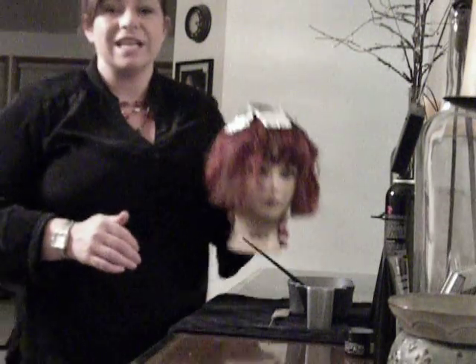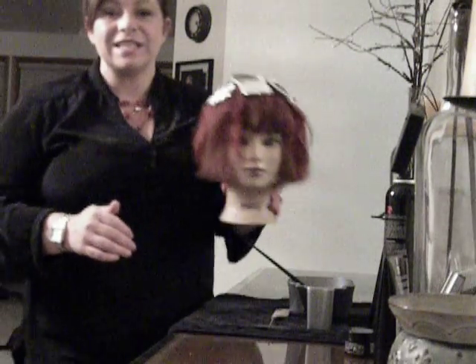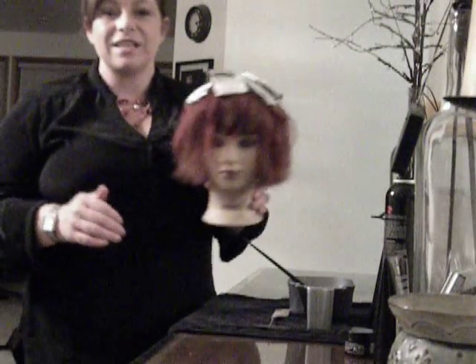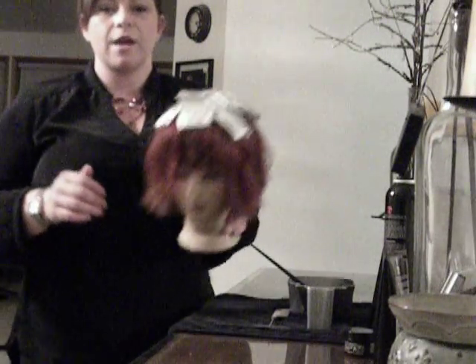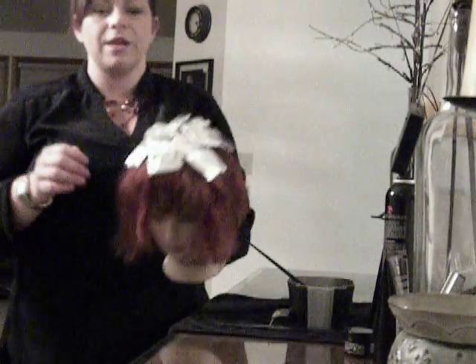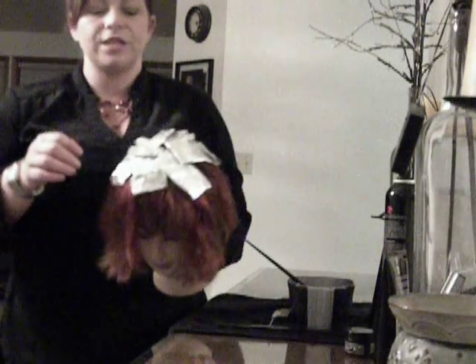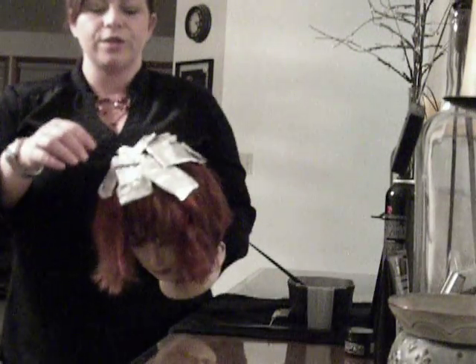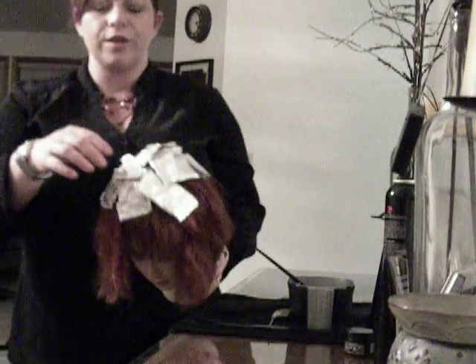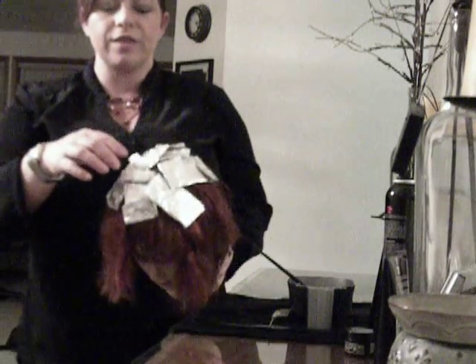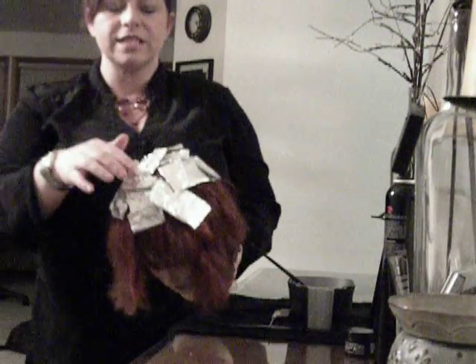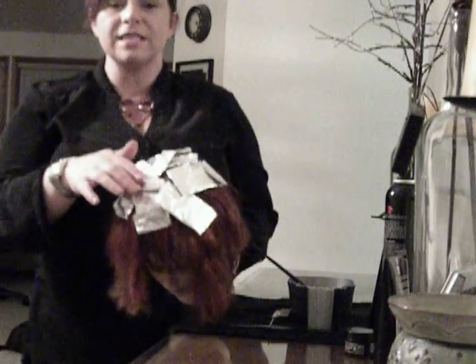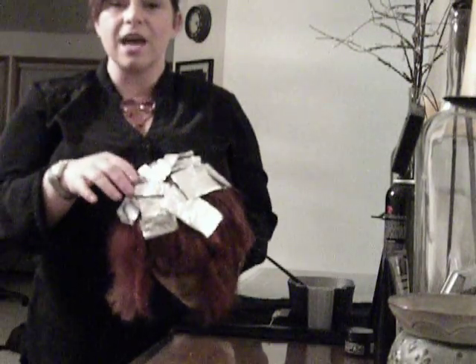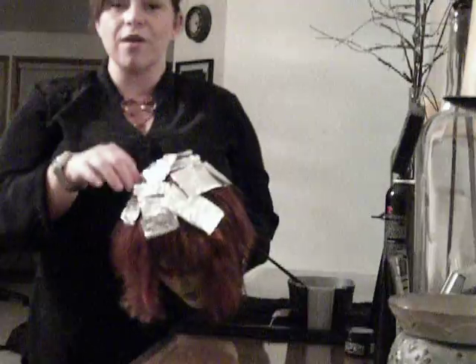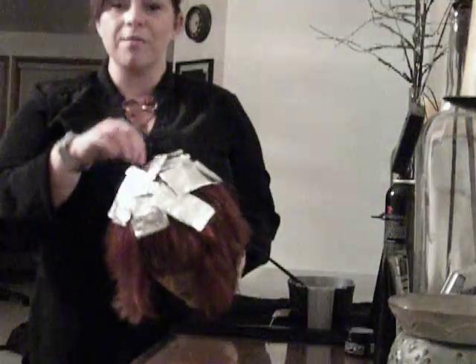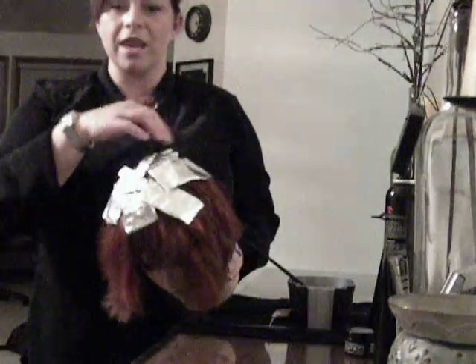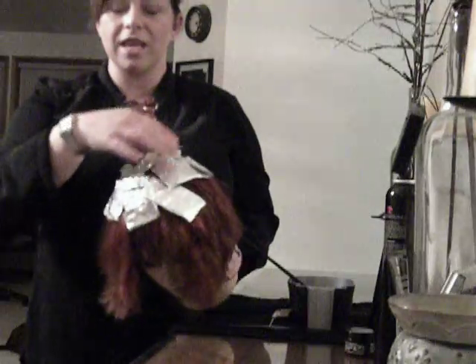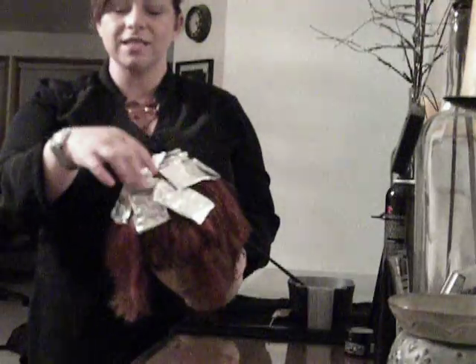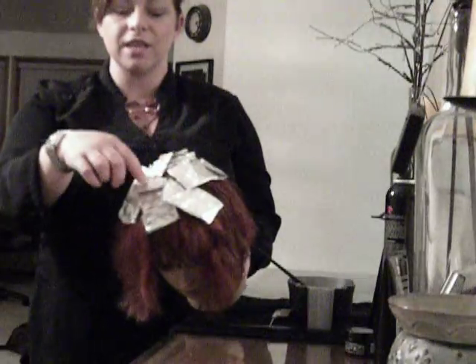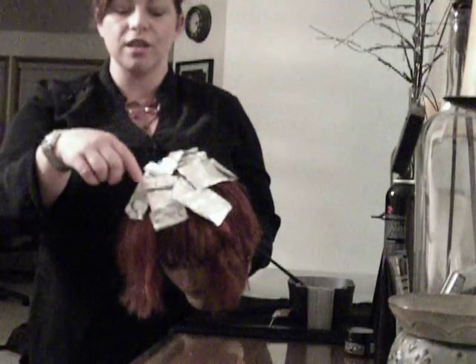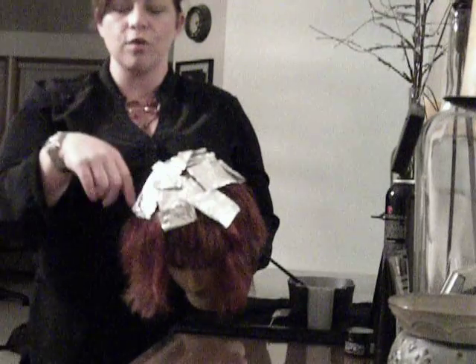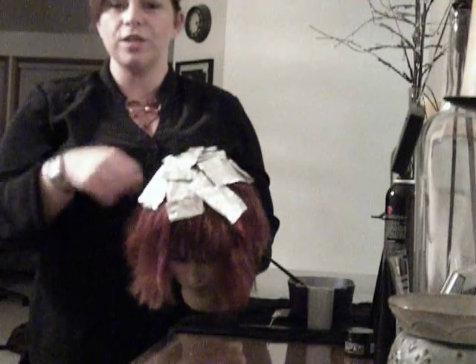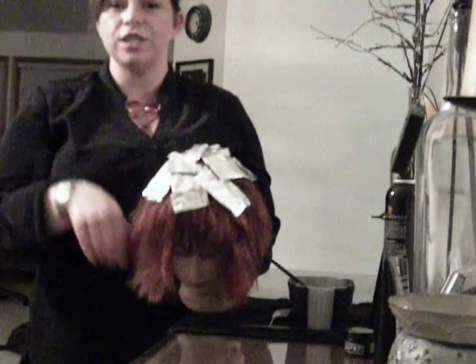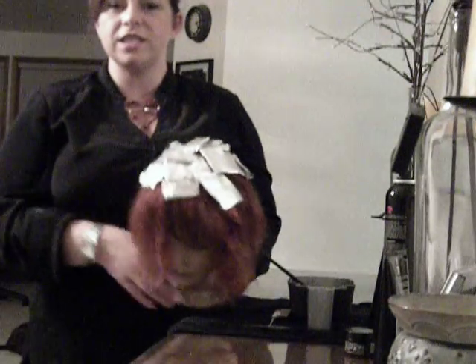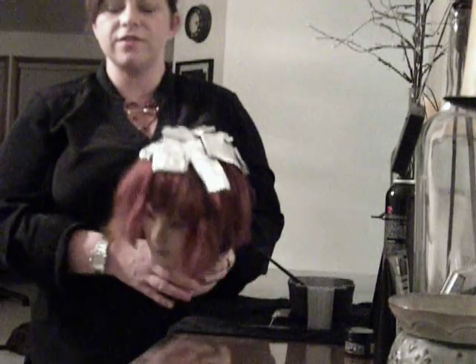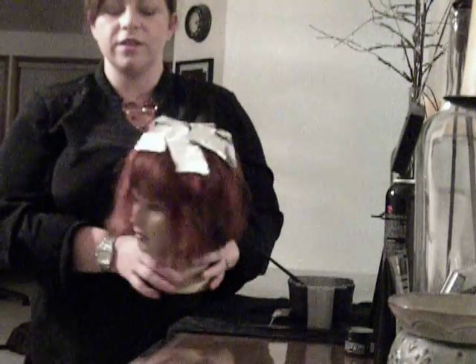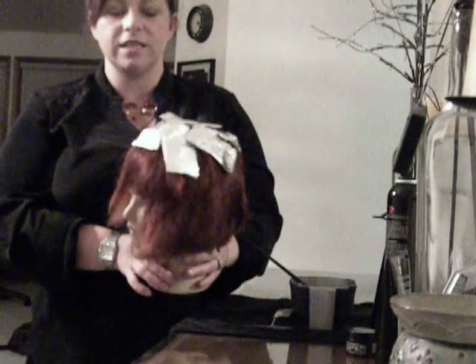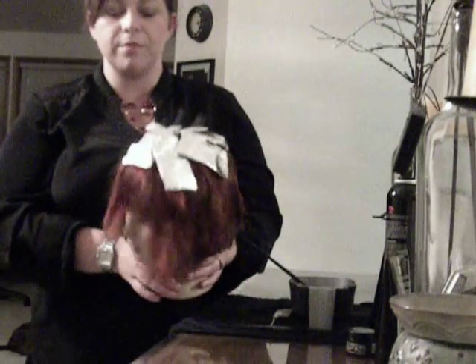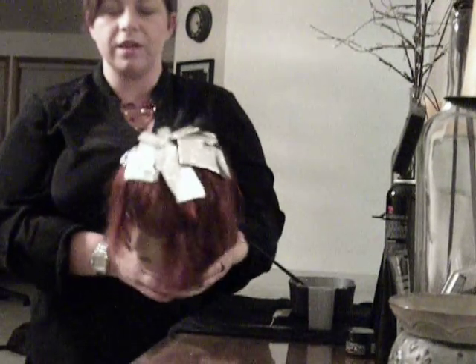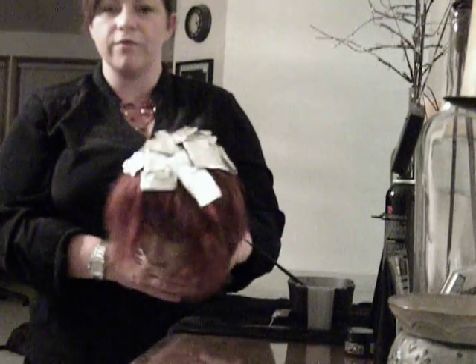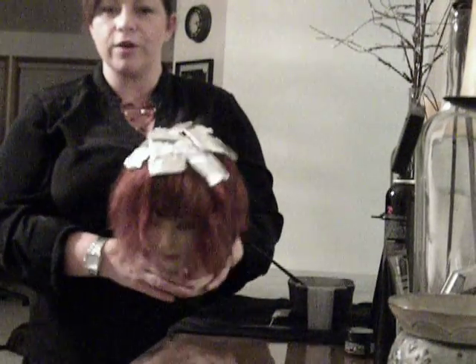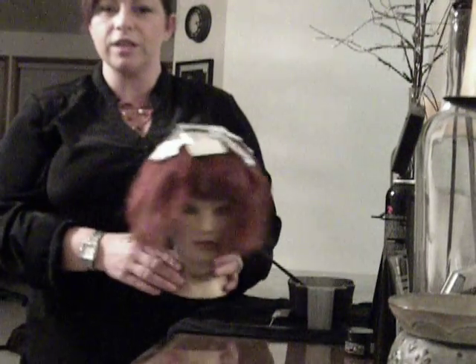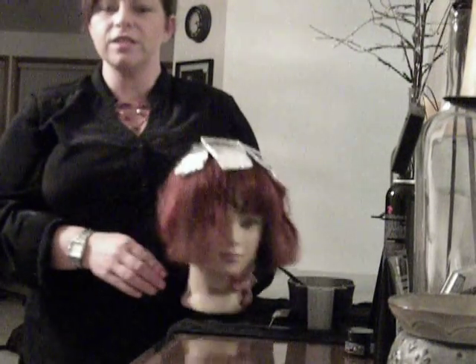So now I'm going to show you. This is how our mannequin is going to look when she's done being foiled.